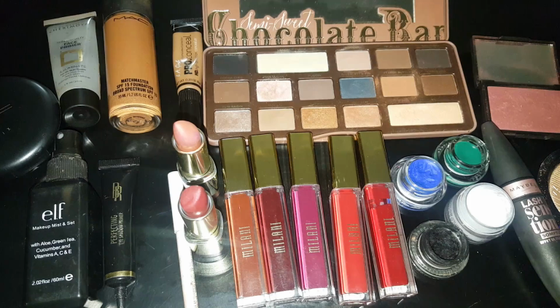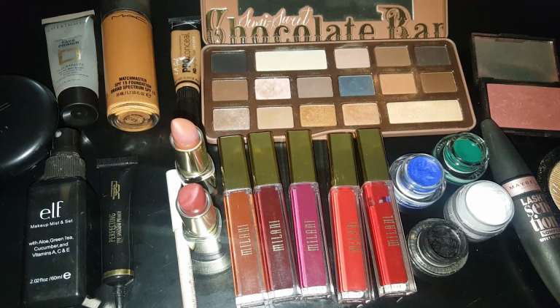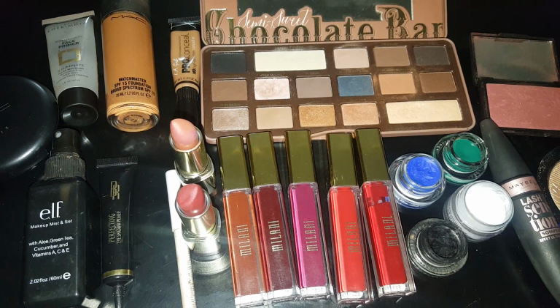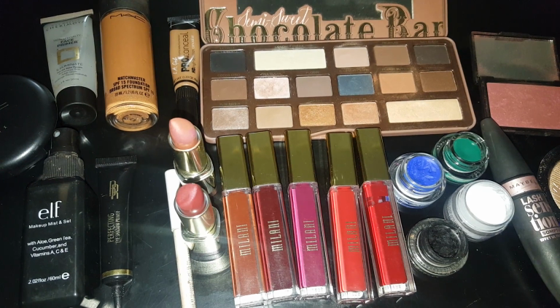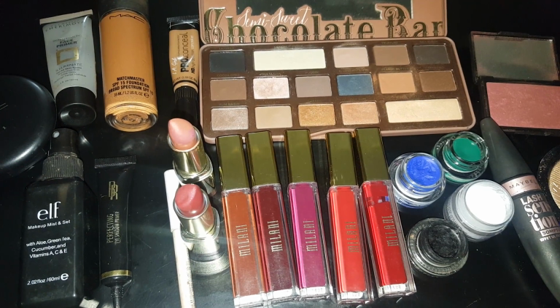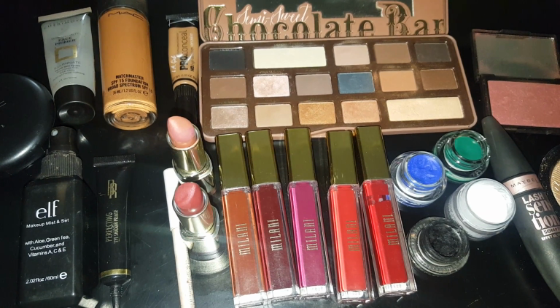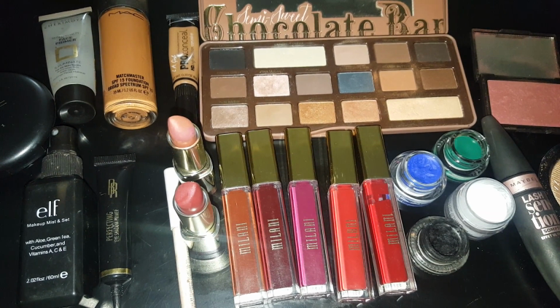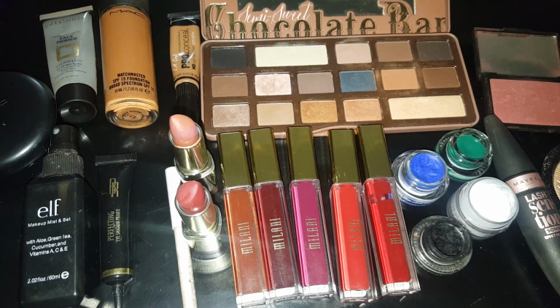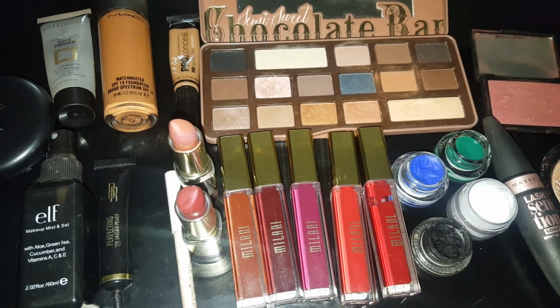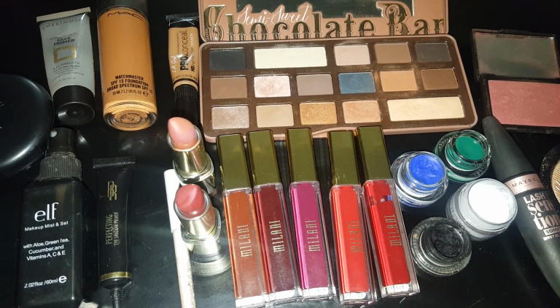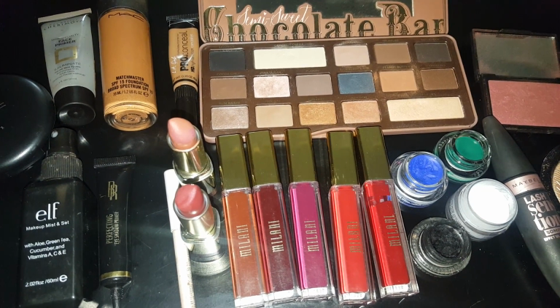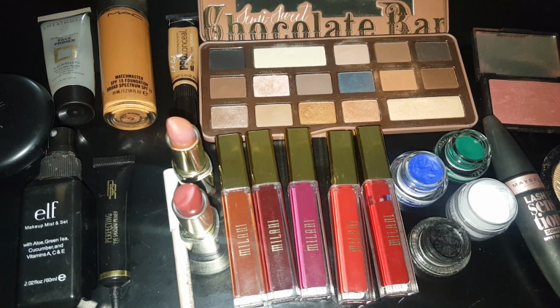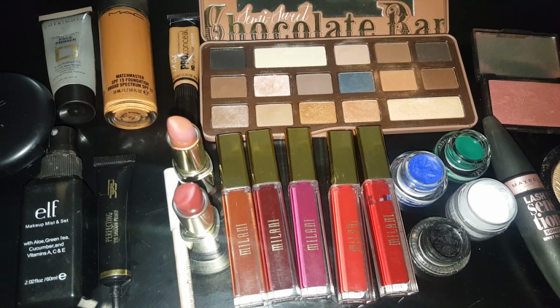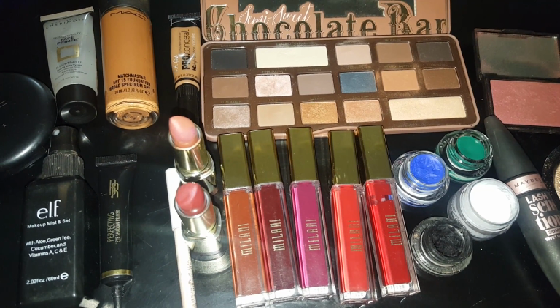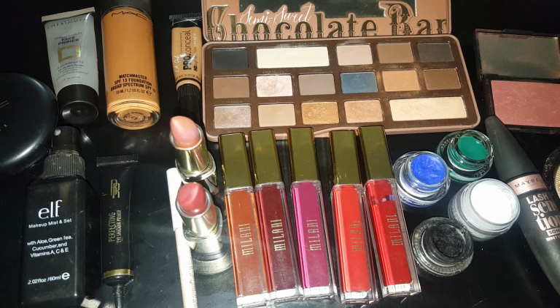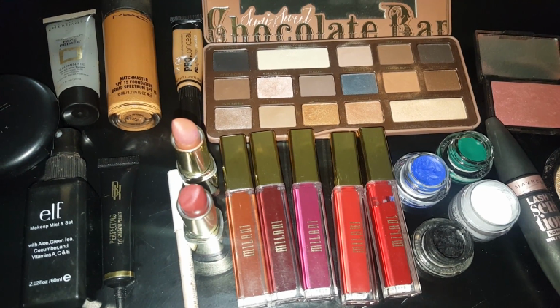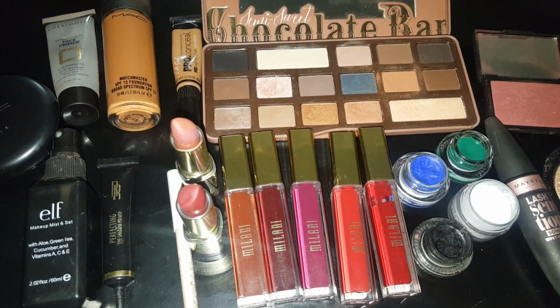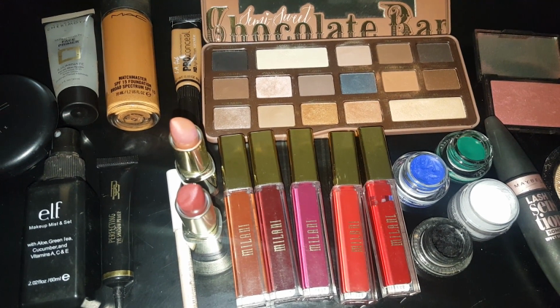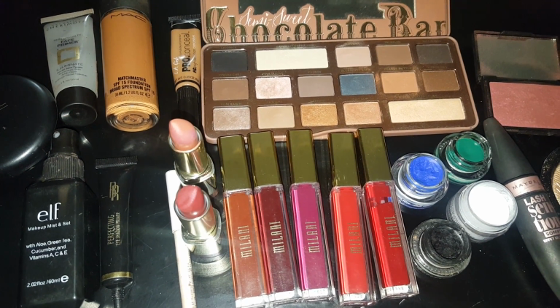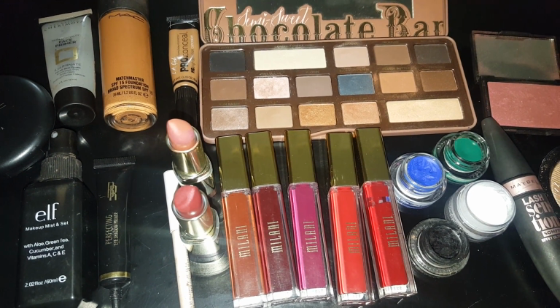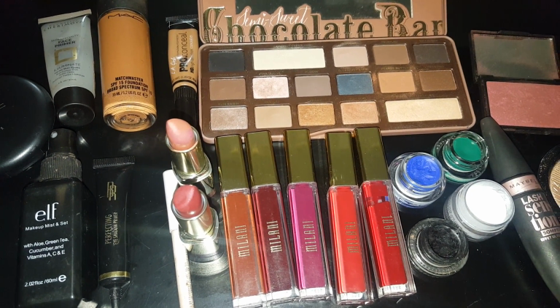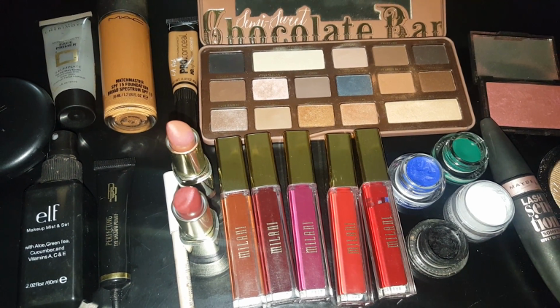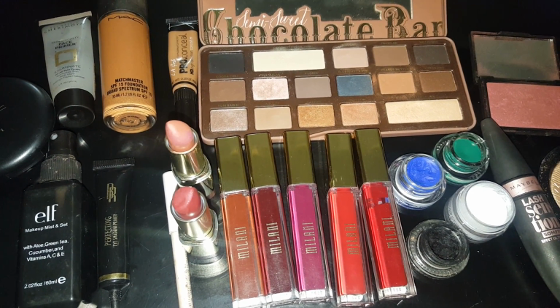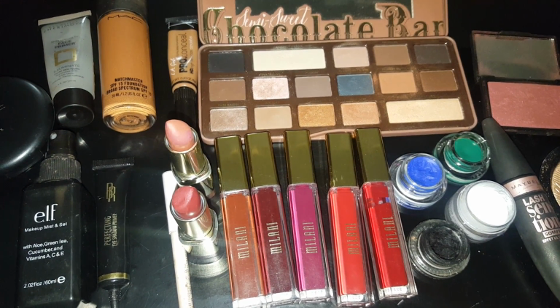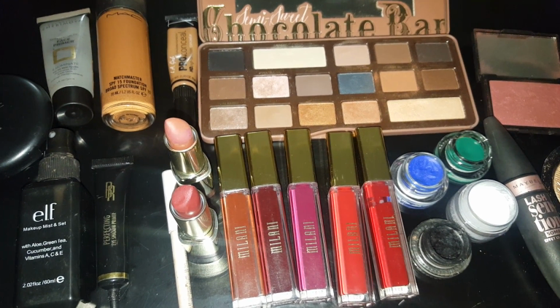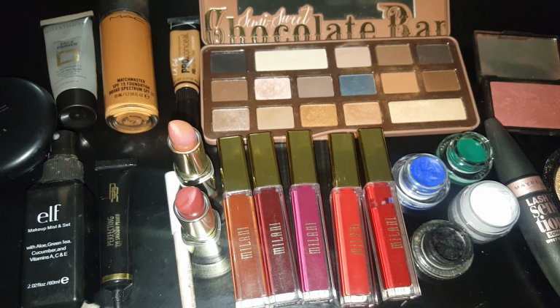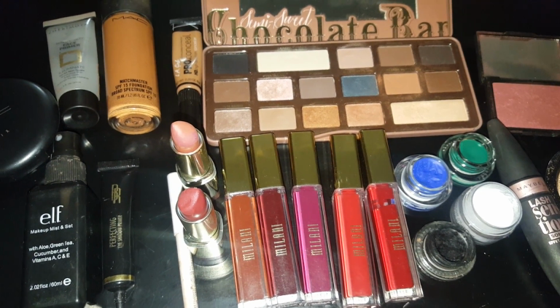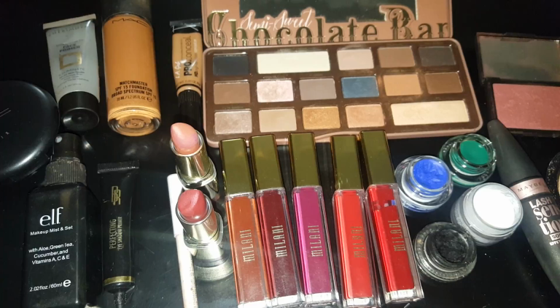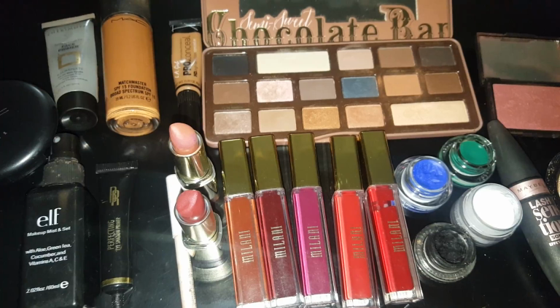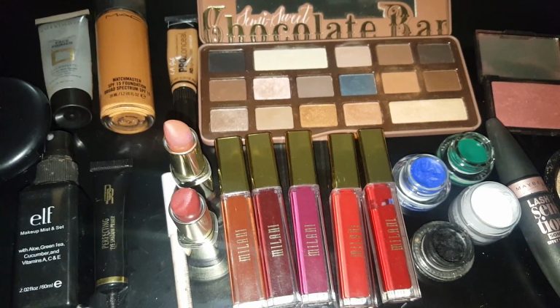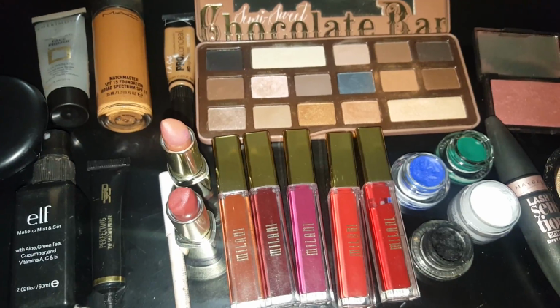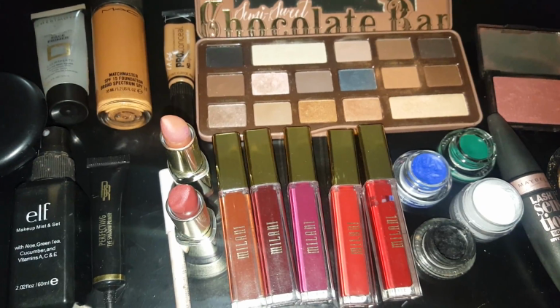Hey, this is Cure Girl. I'm on here doing a quick video for you guys just to show you the makeup basket of the week.